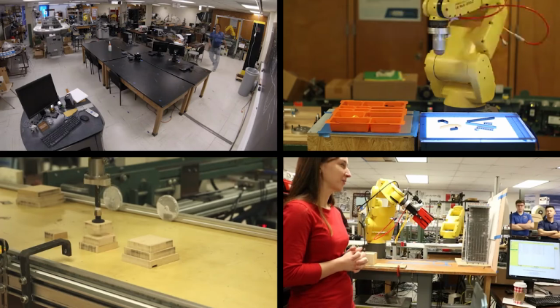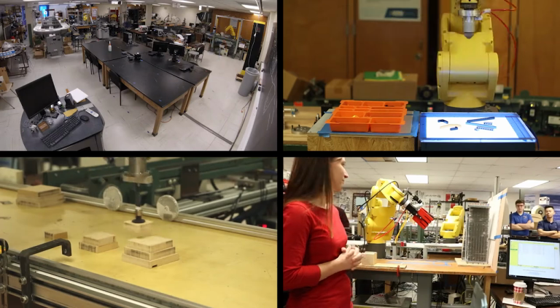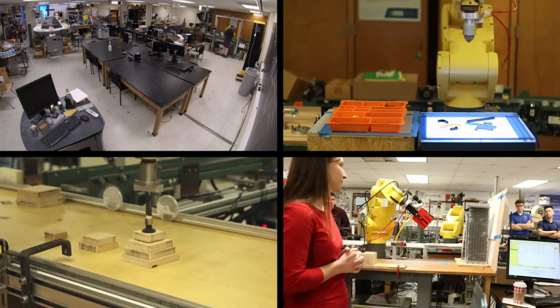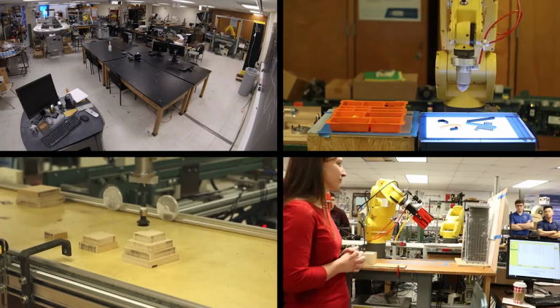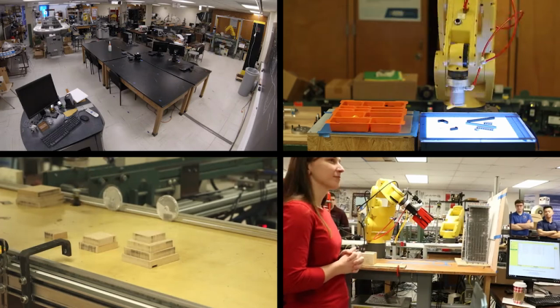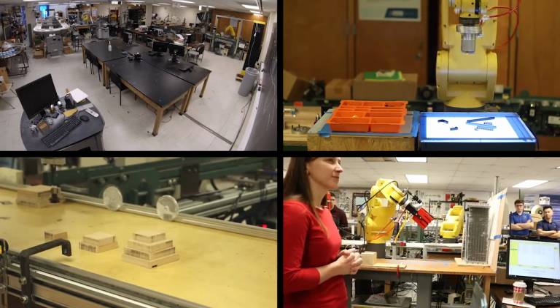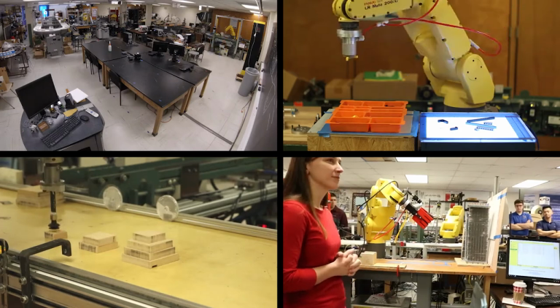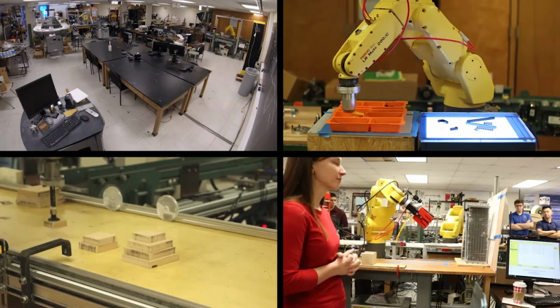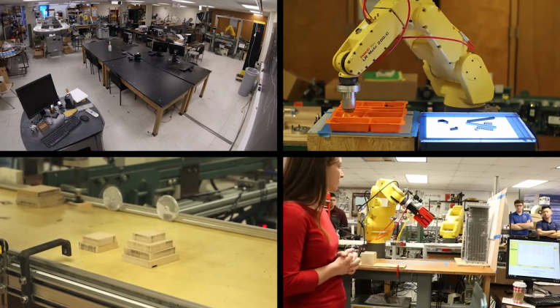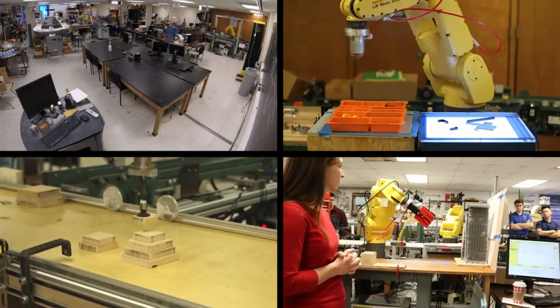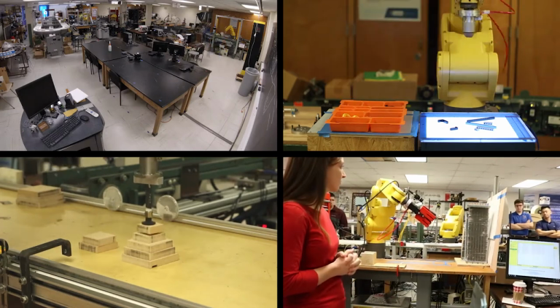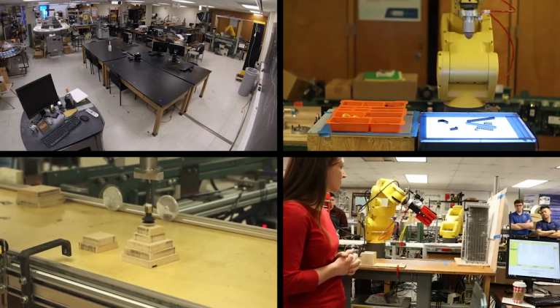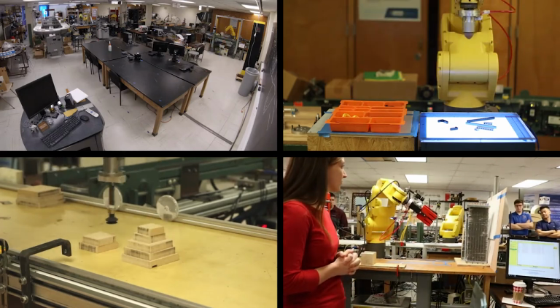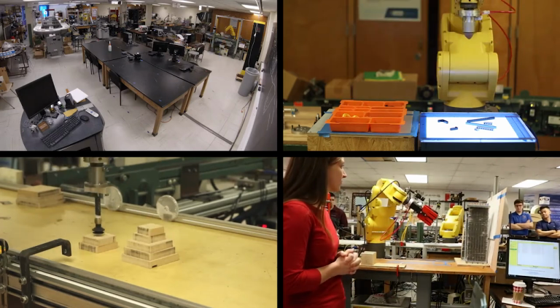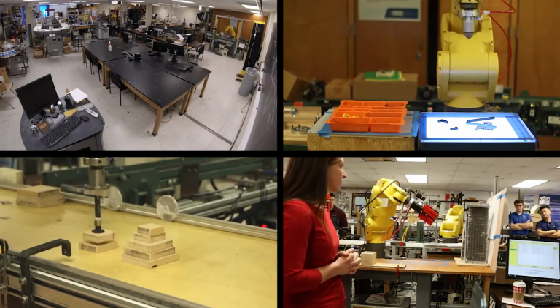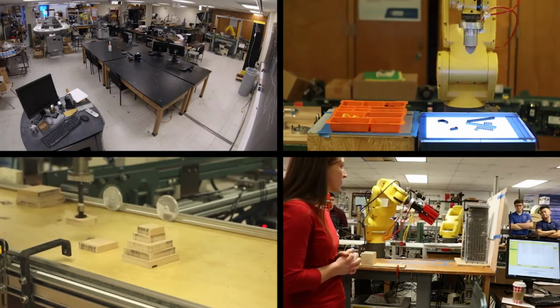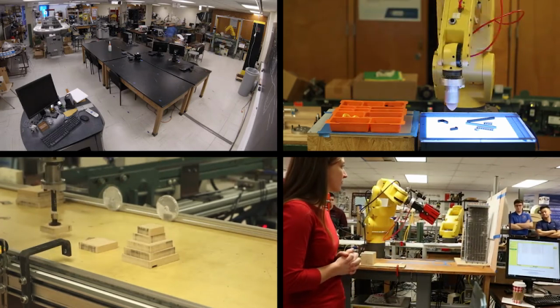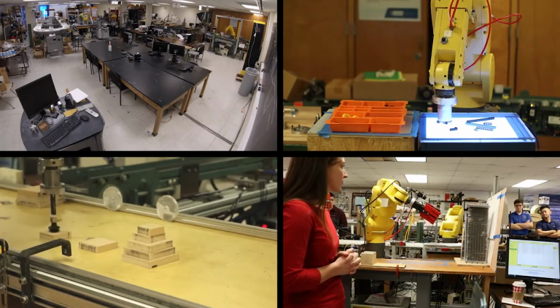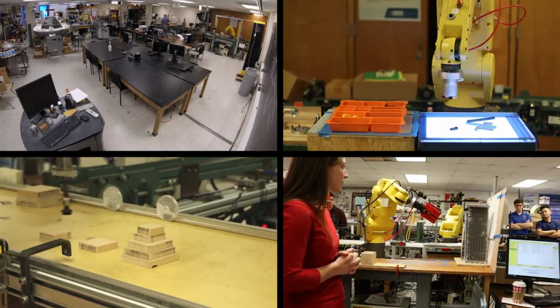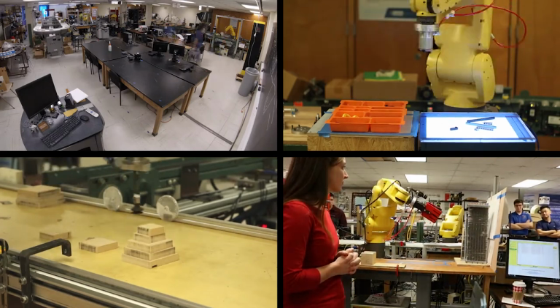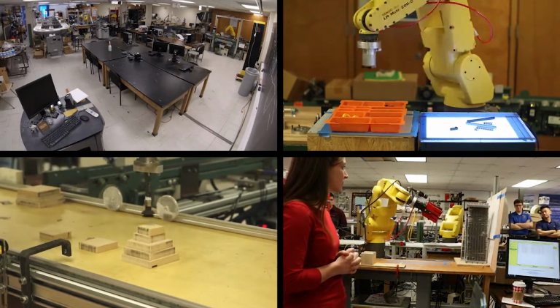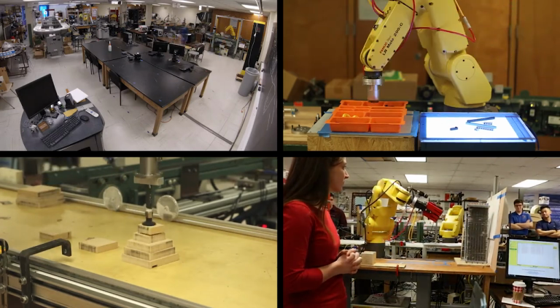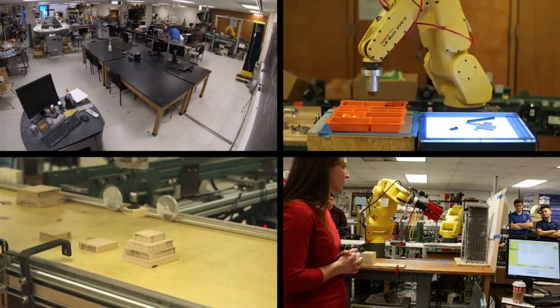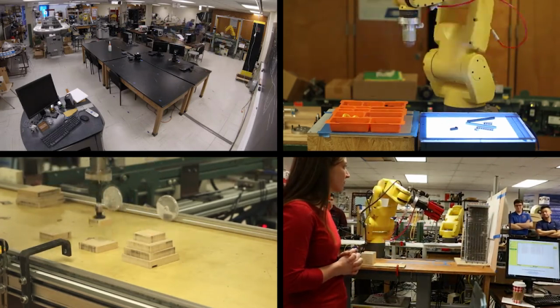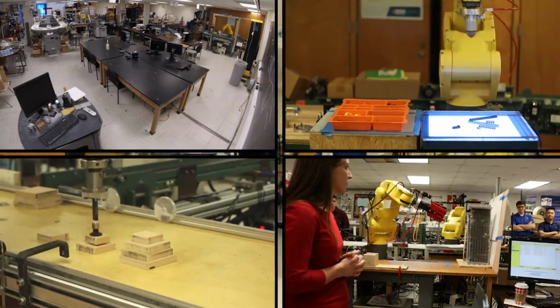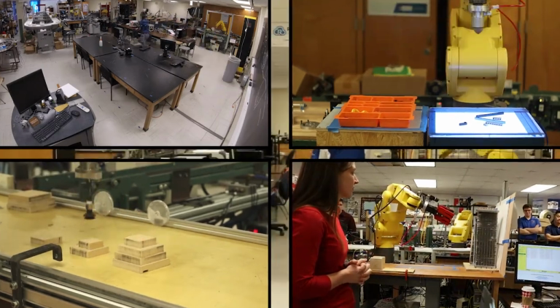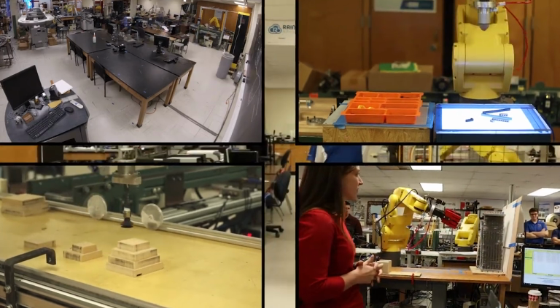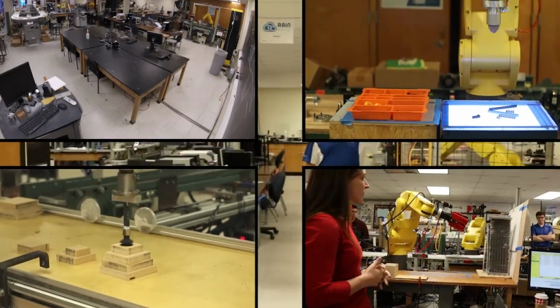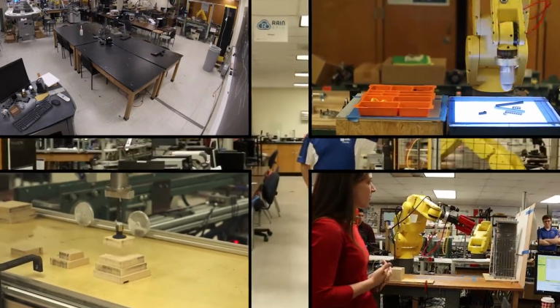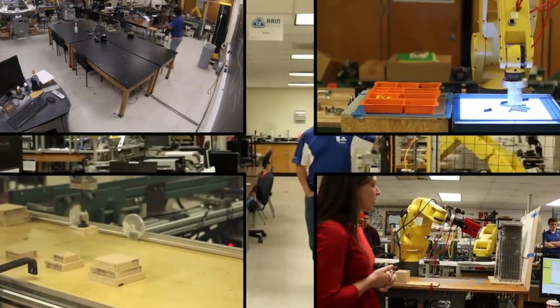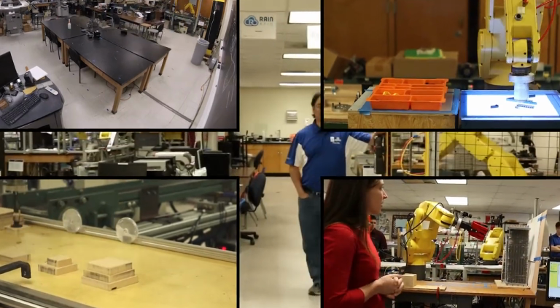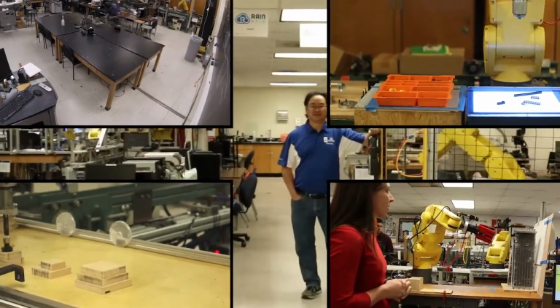Hello, my name is Kevin Barriso and I'd like to welcome you to the Automation and Robotics Lab.